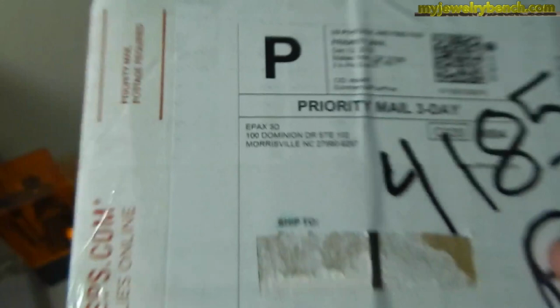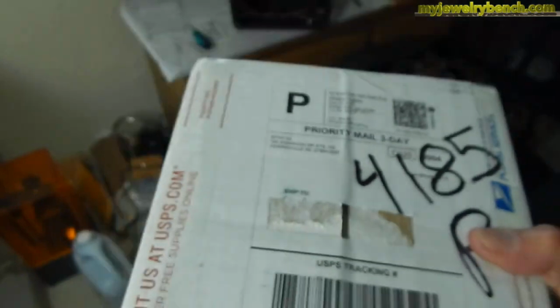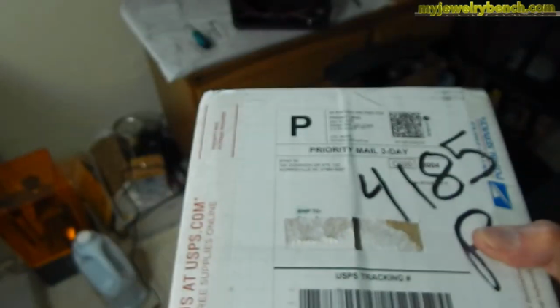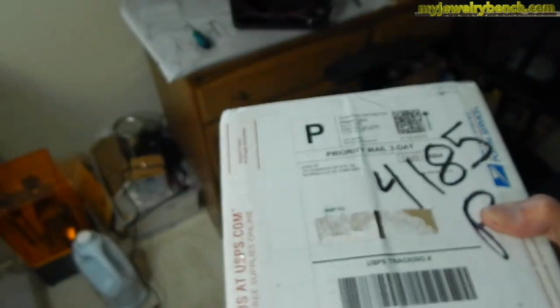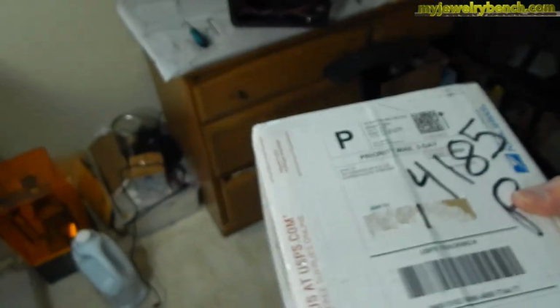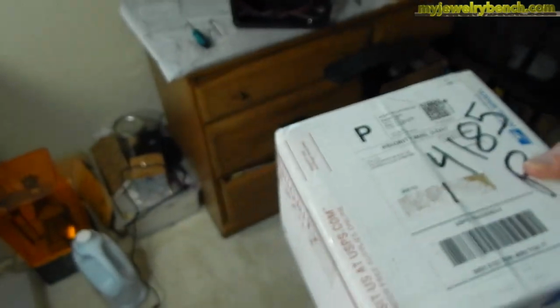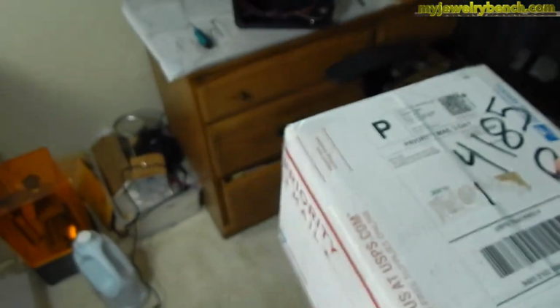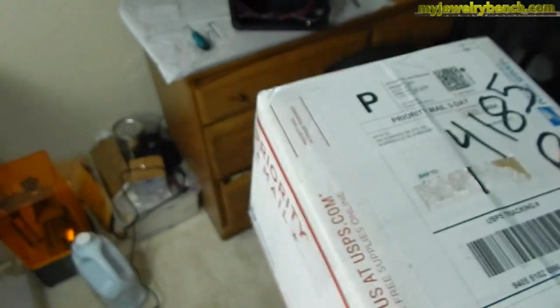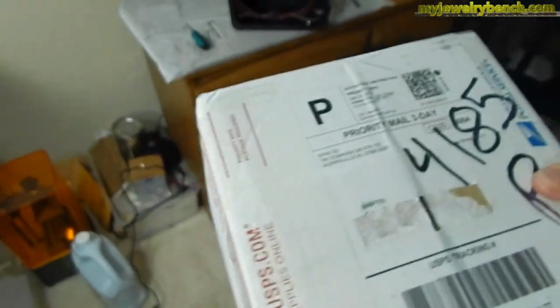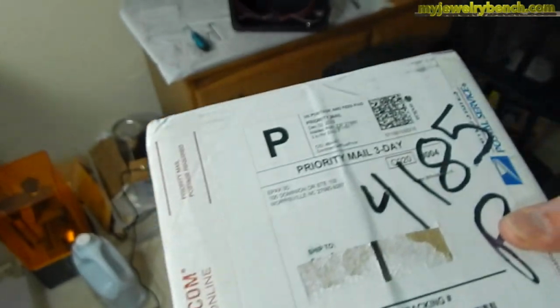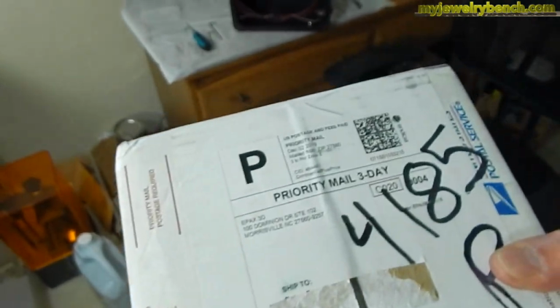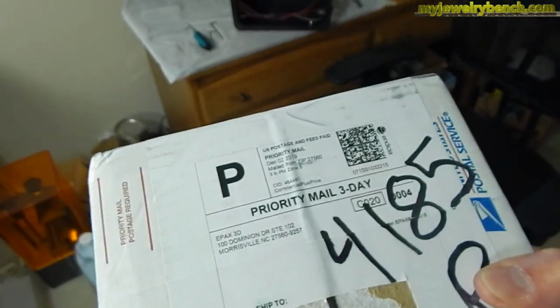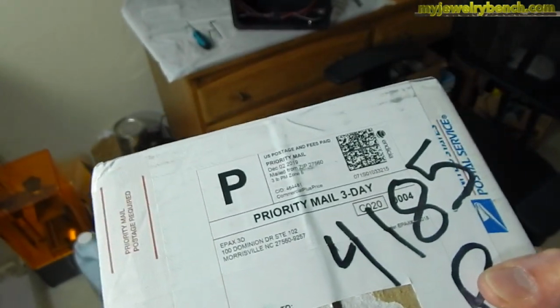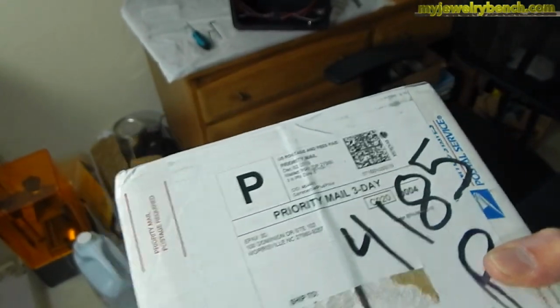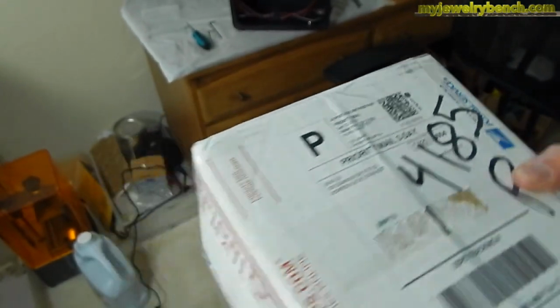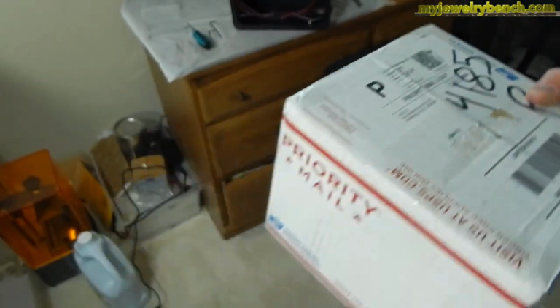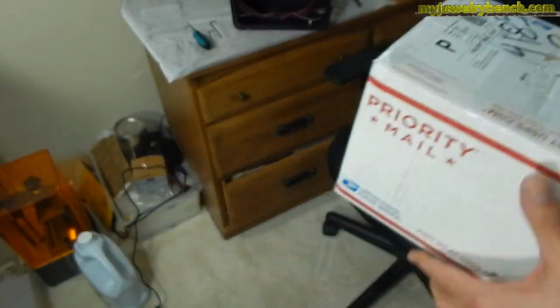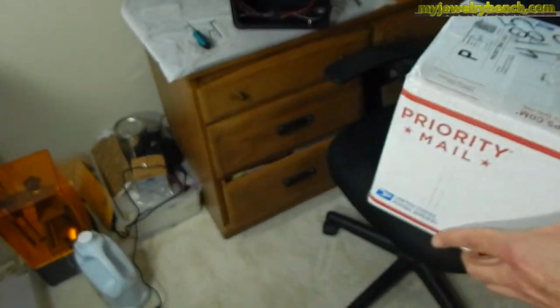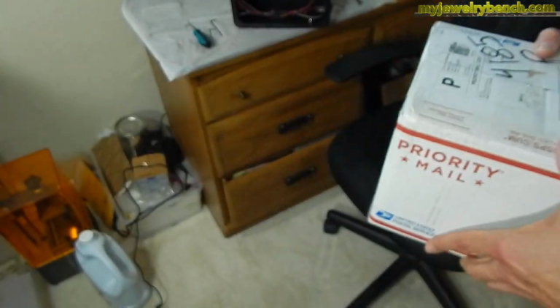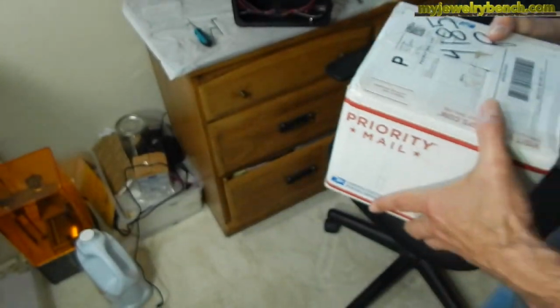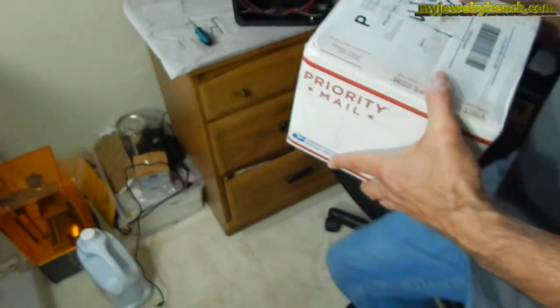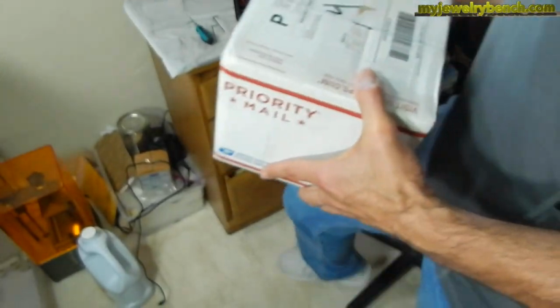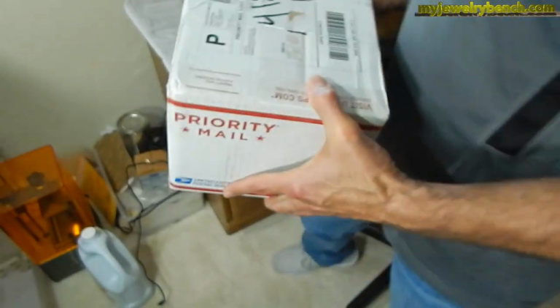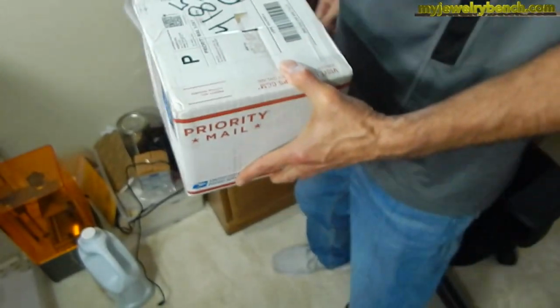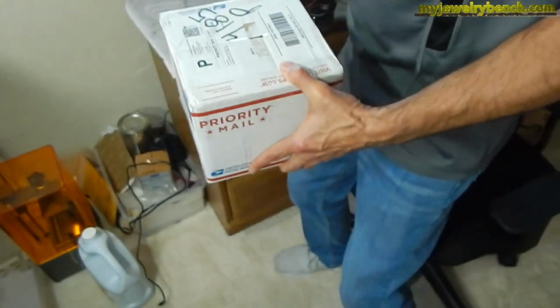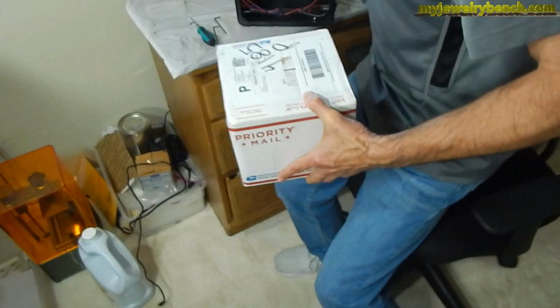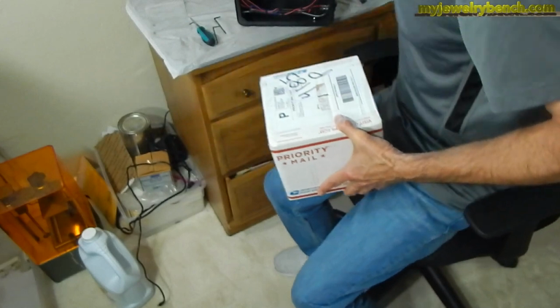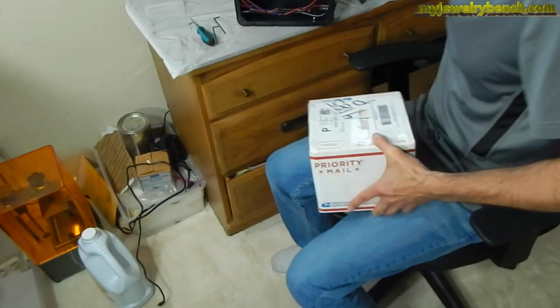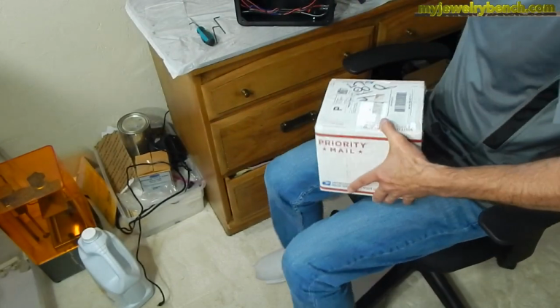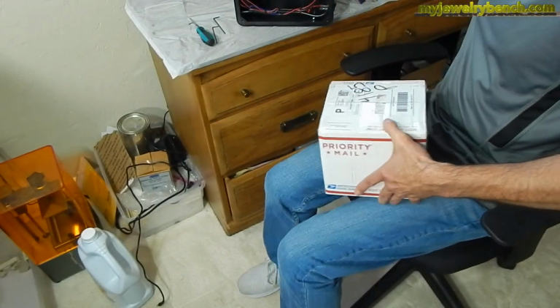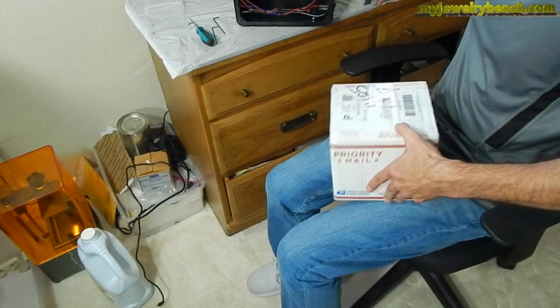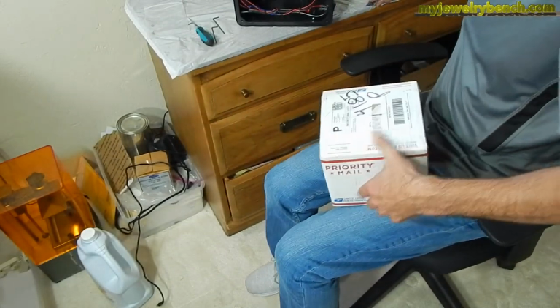So we're going to do the unboxing. I've had this for about a month and I haven't had a chance to get to it, so let's take a look, unbox it, and see what's inside.